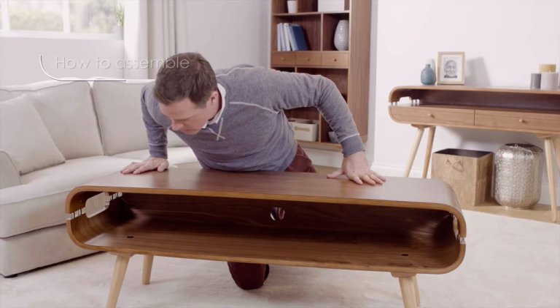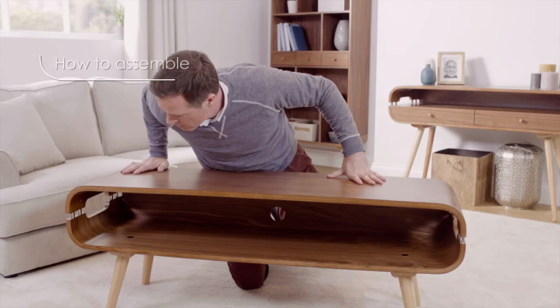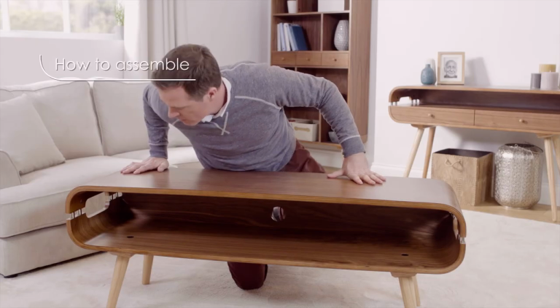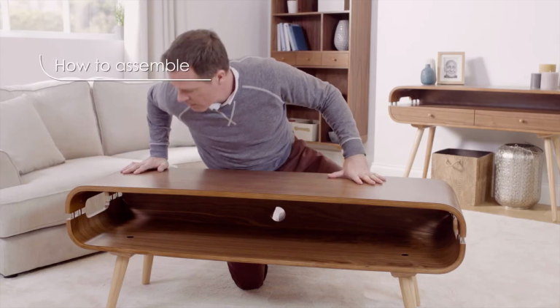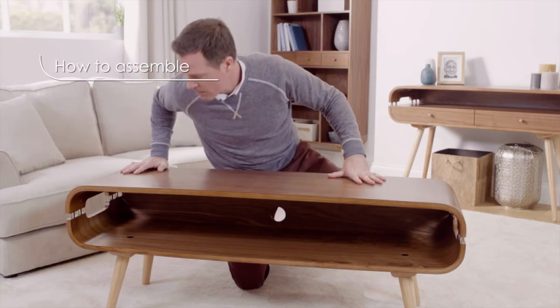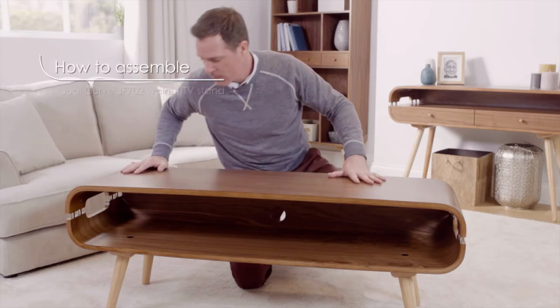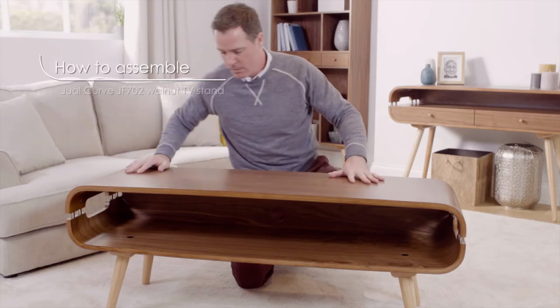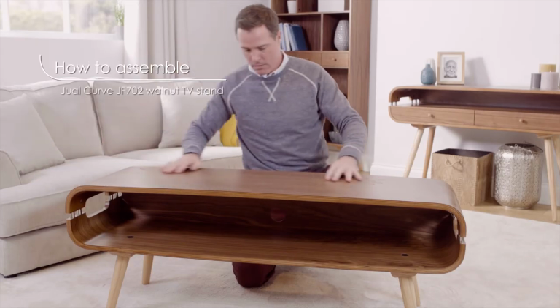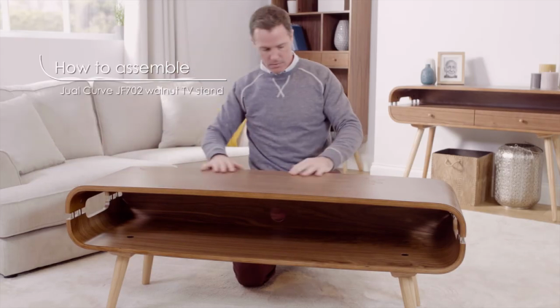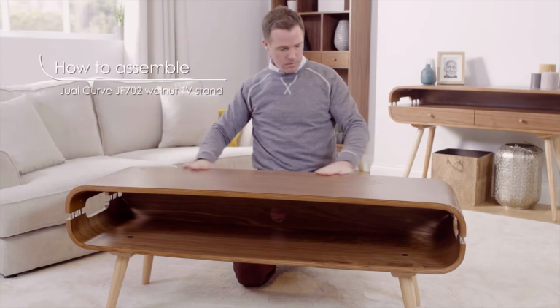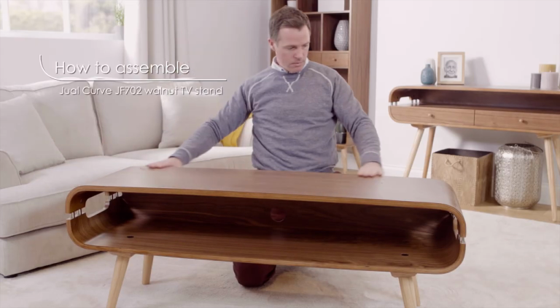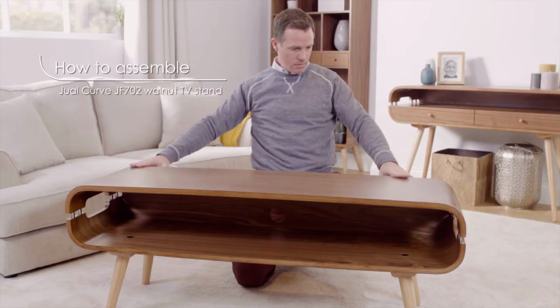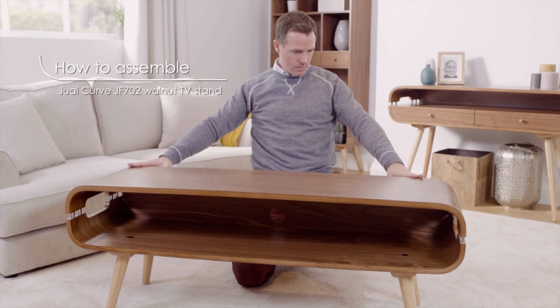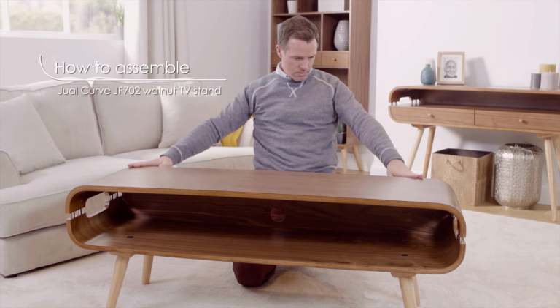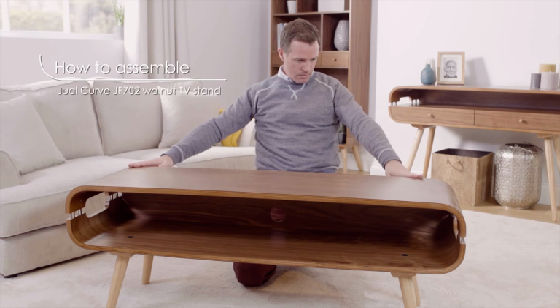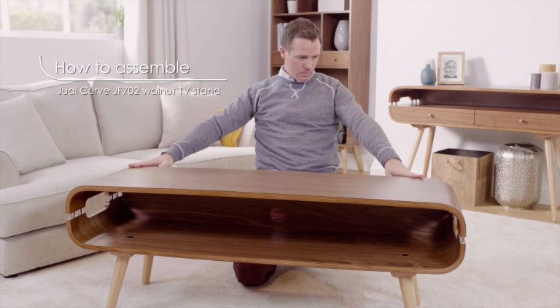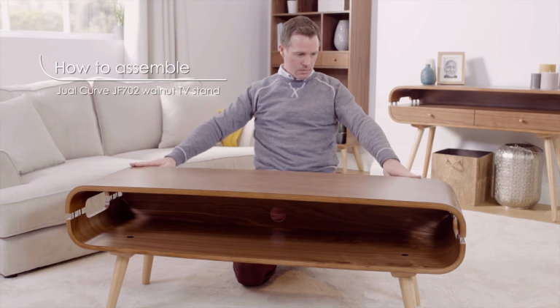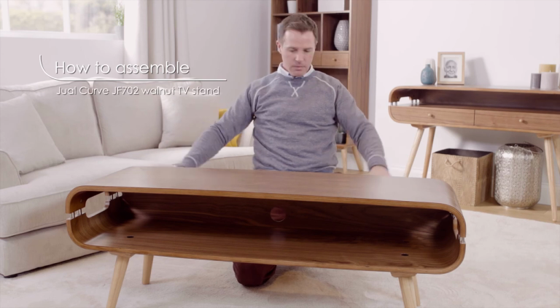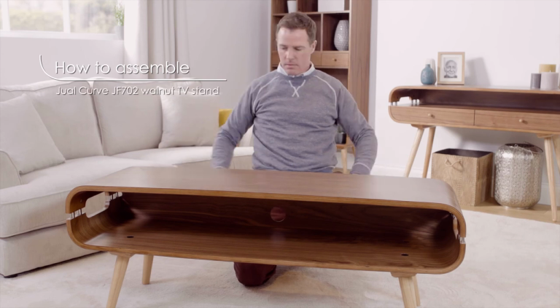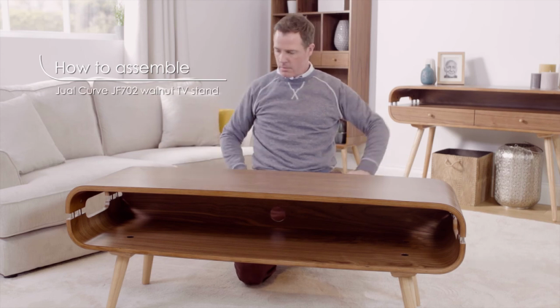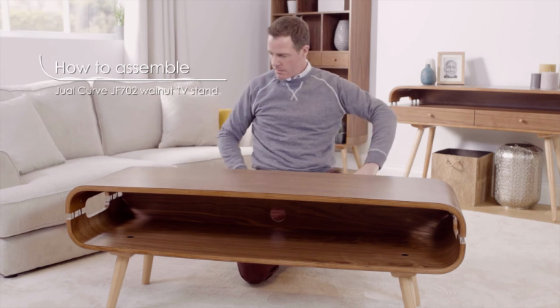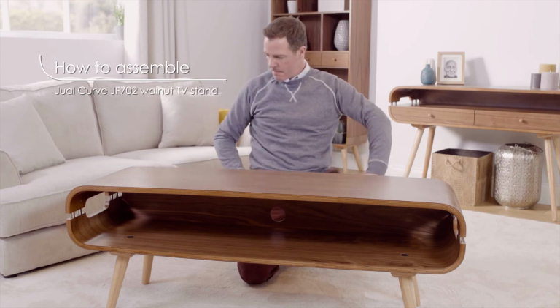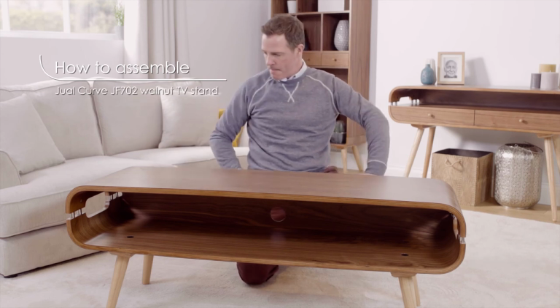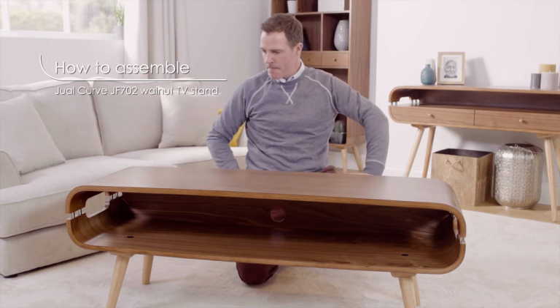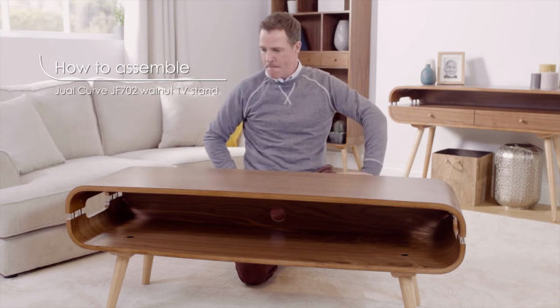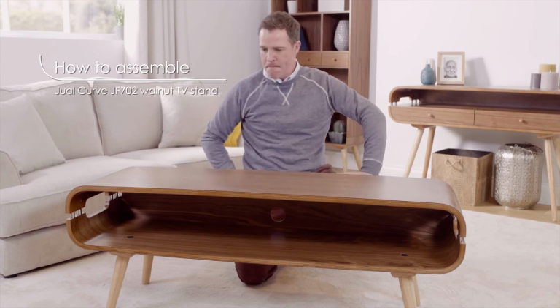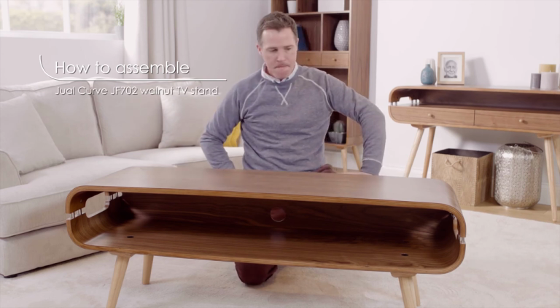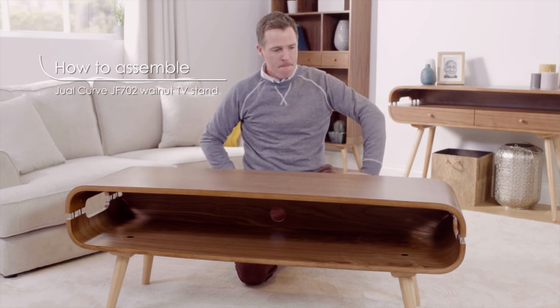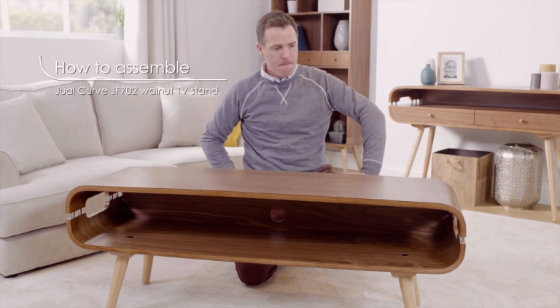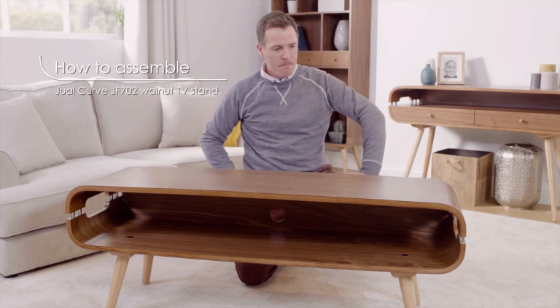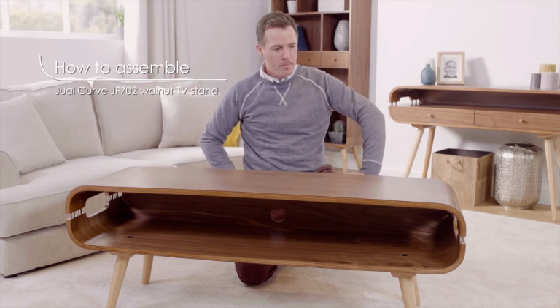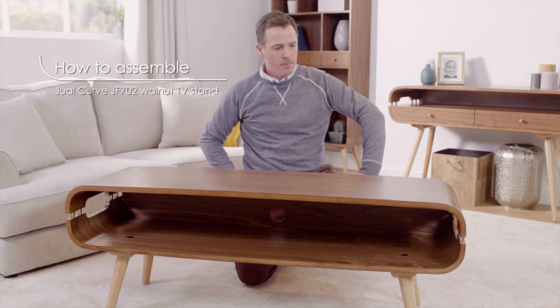And that's how to assemble the dual-curve walnut TV stand.